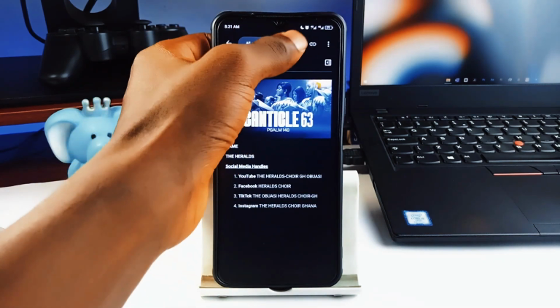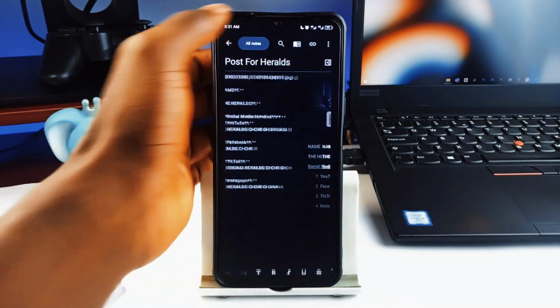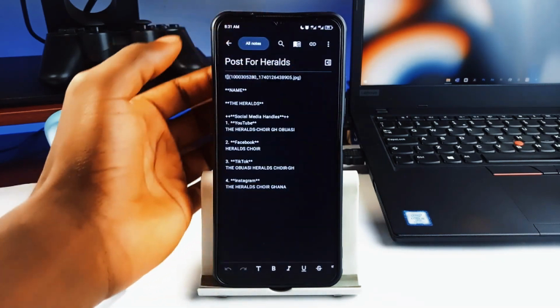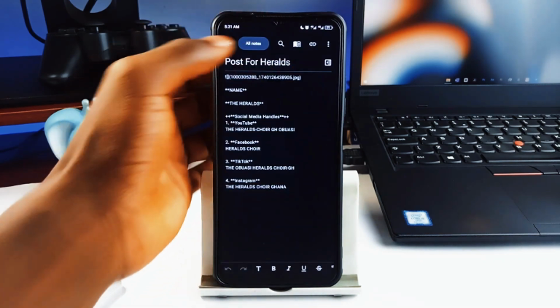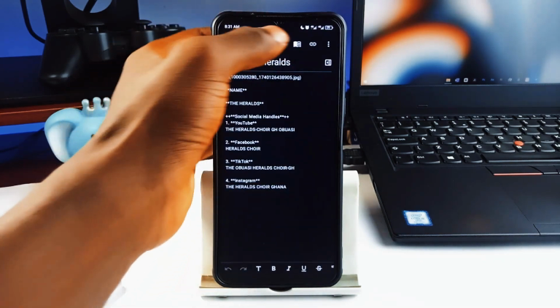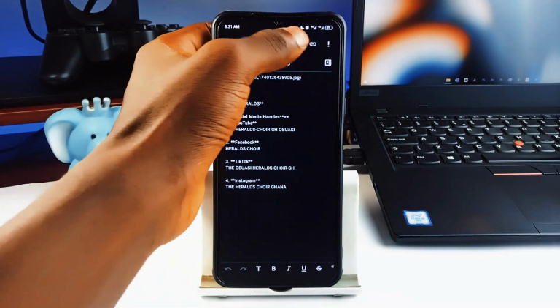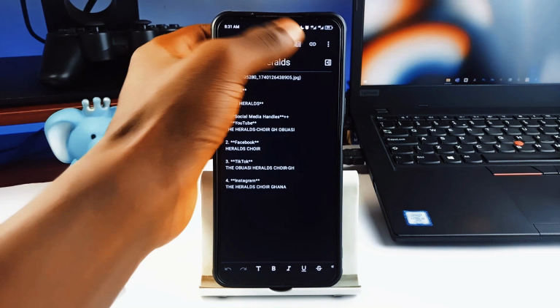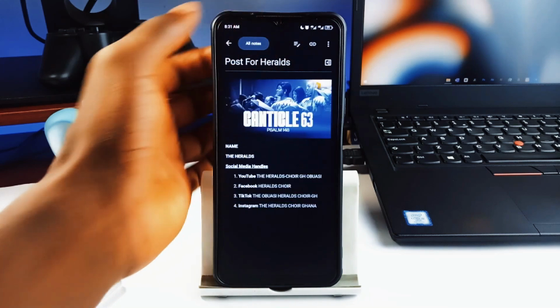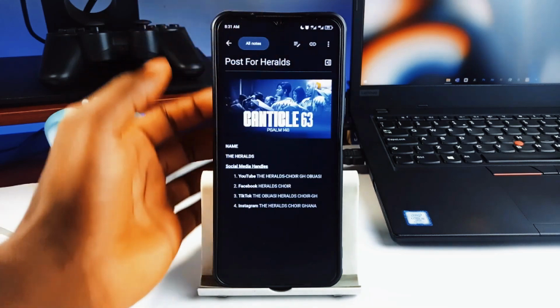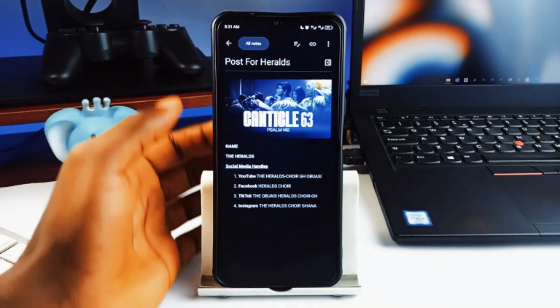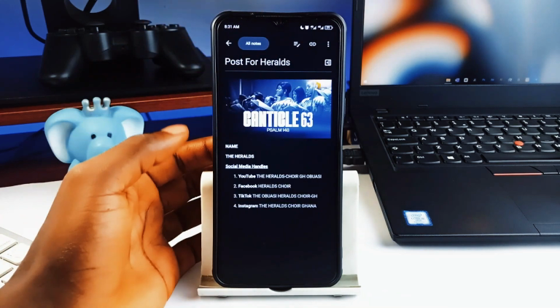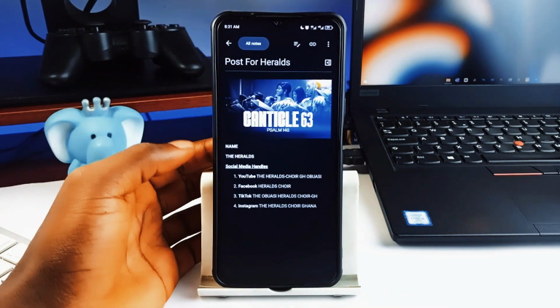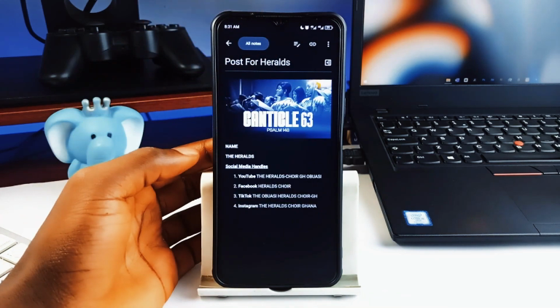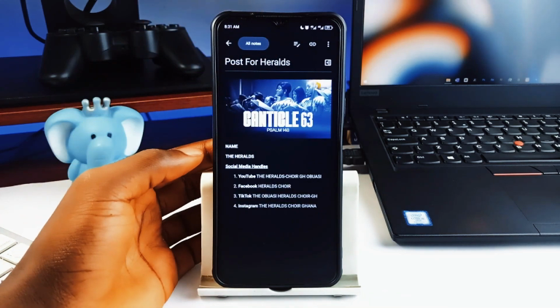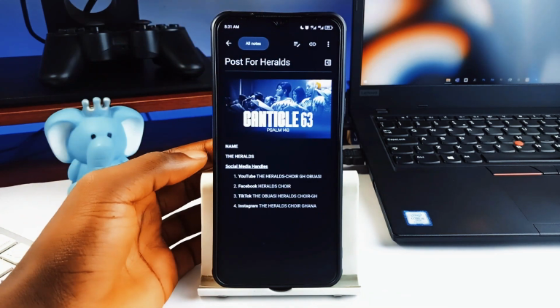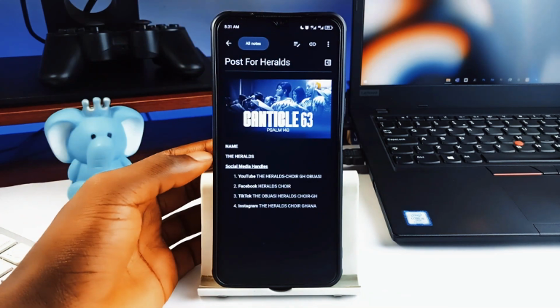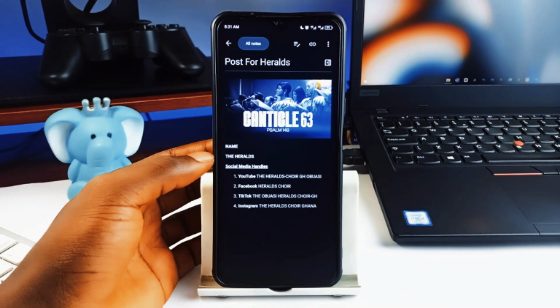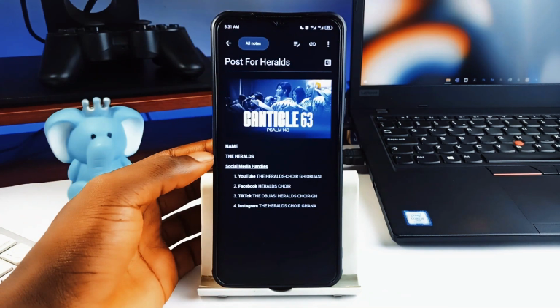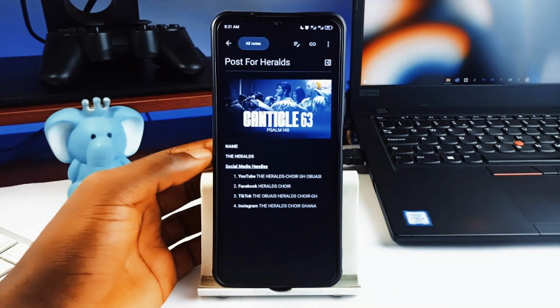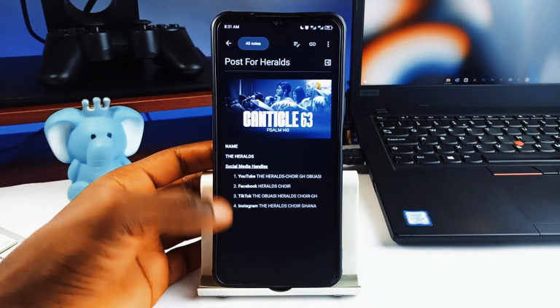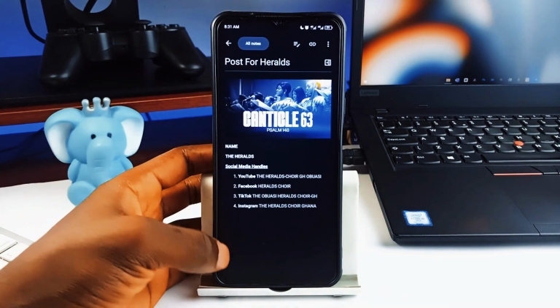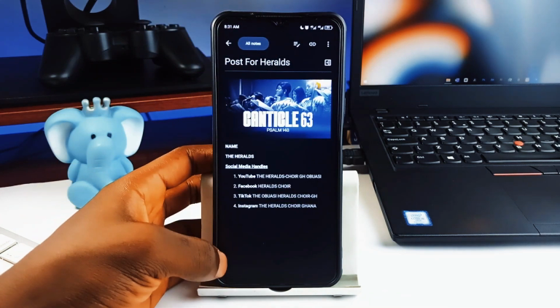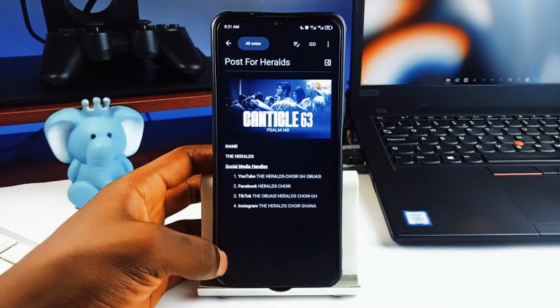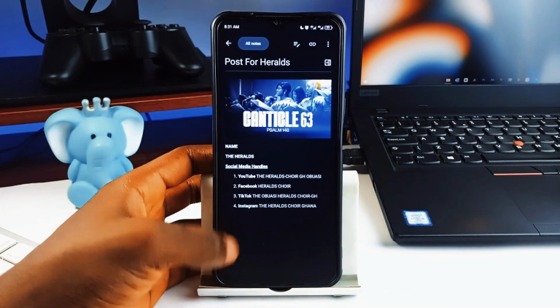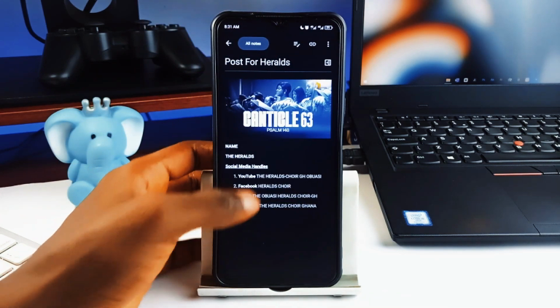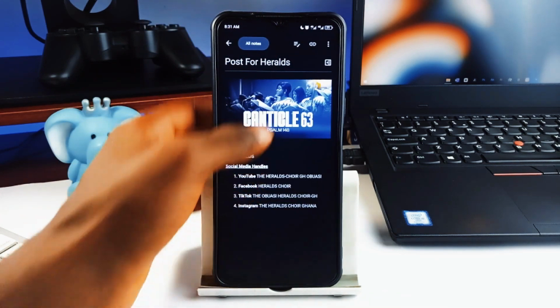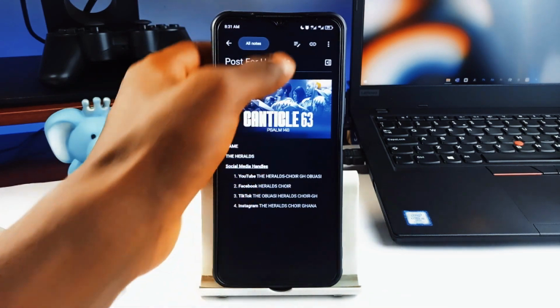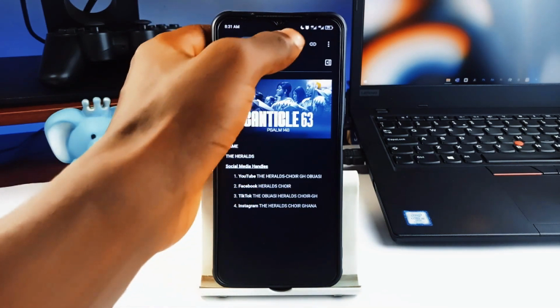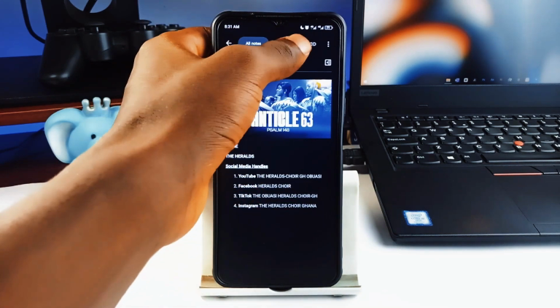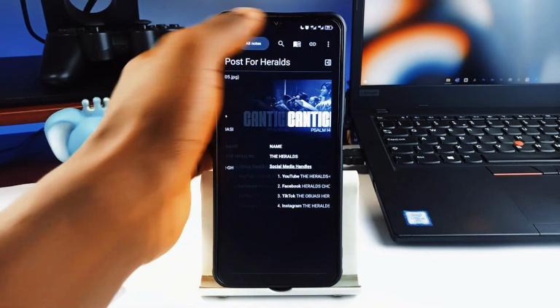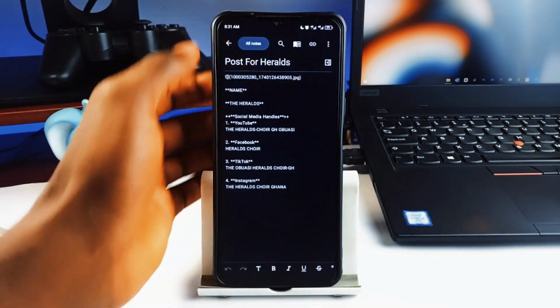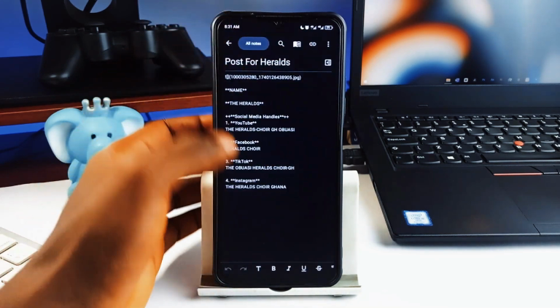Easily one of the most underrated note-taking applications out there. You are definitely going to love using this application.